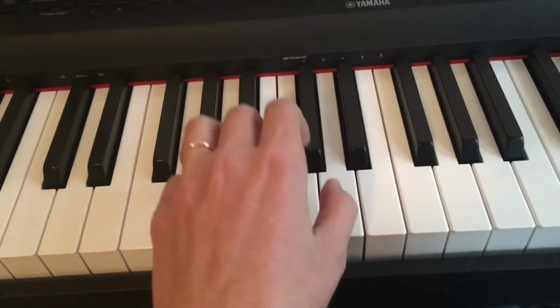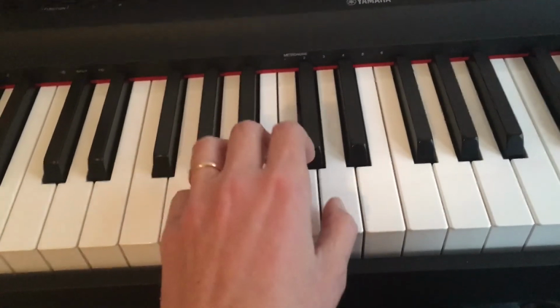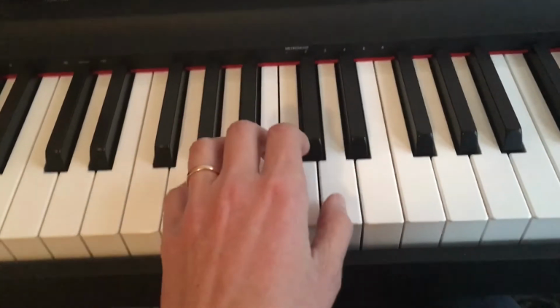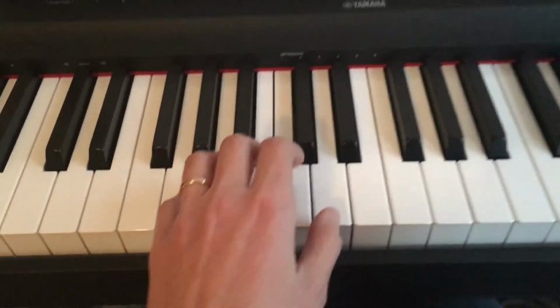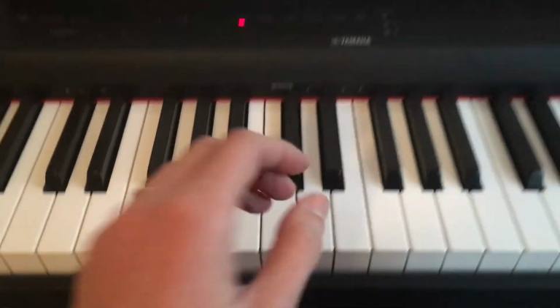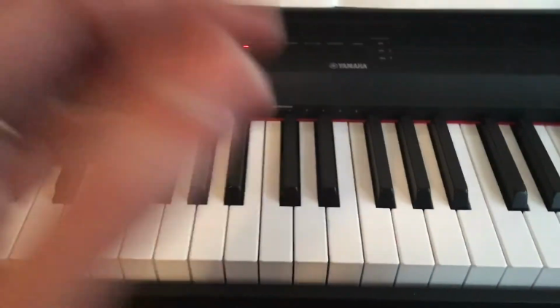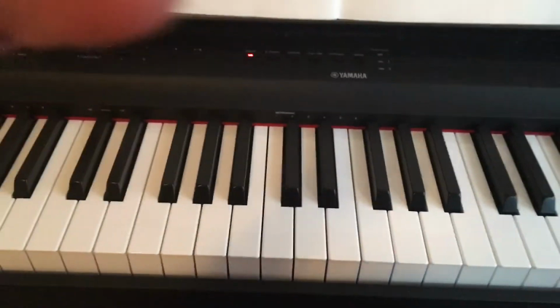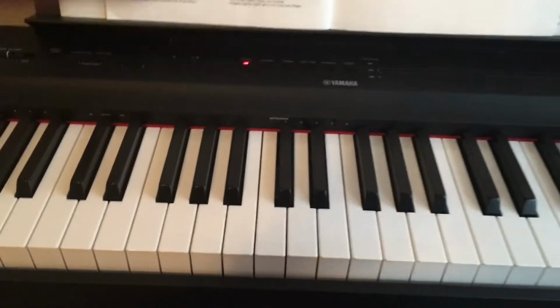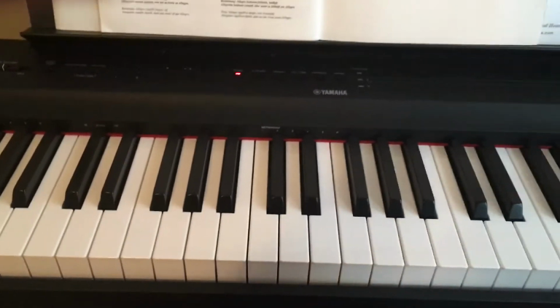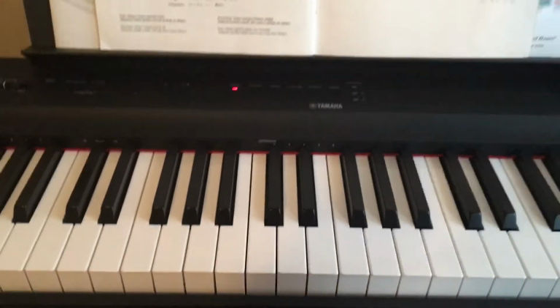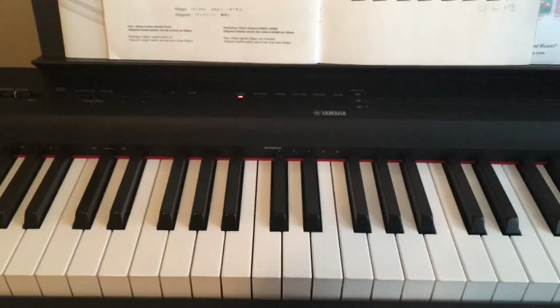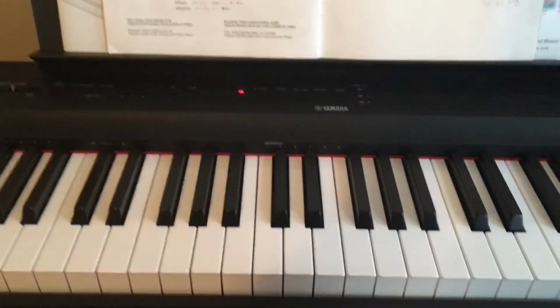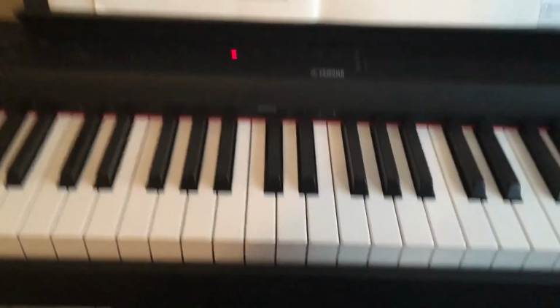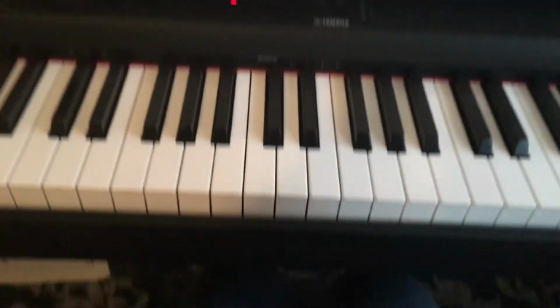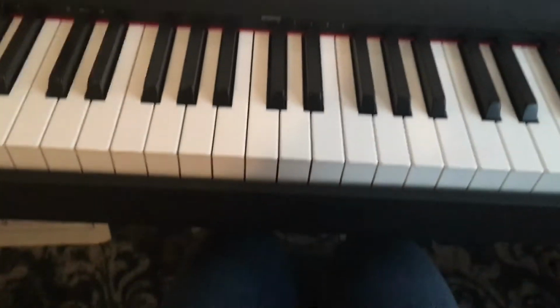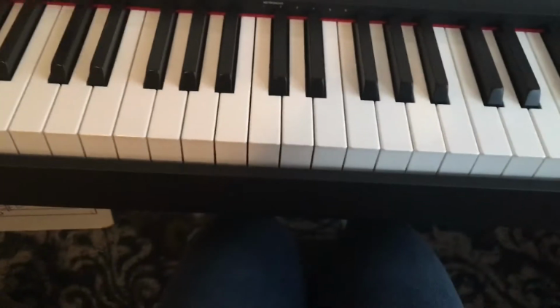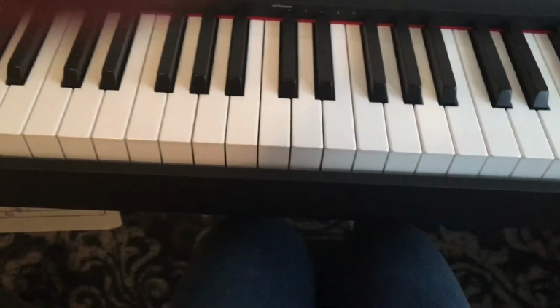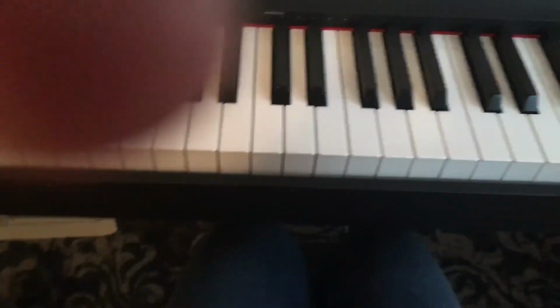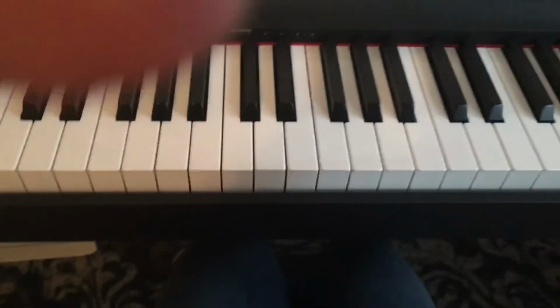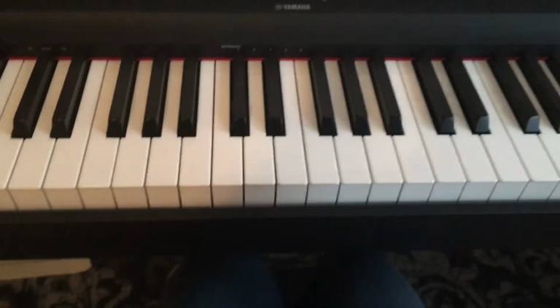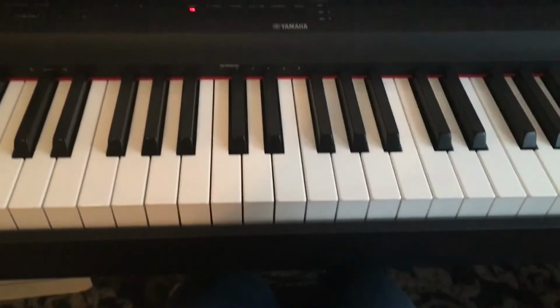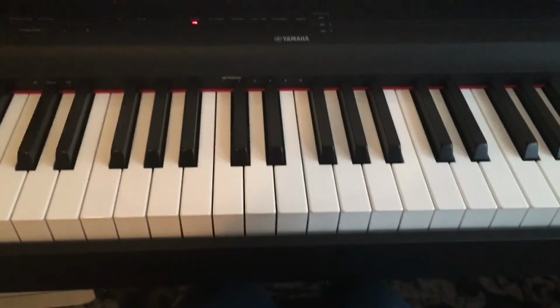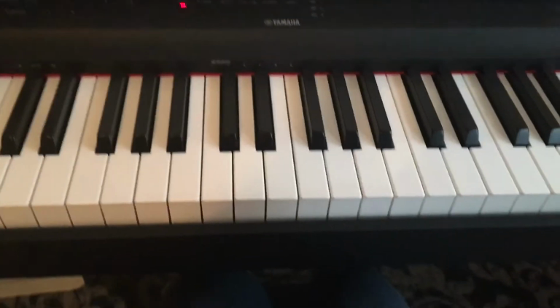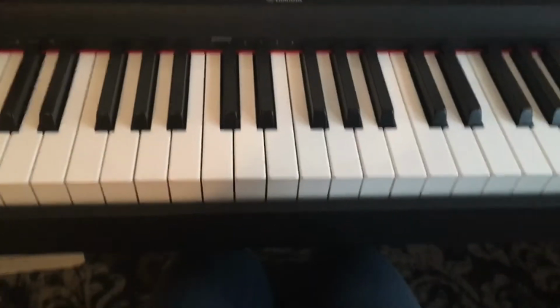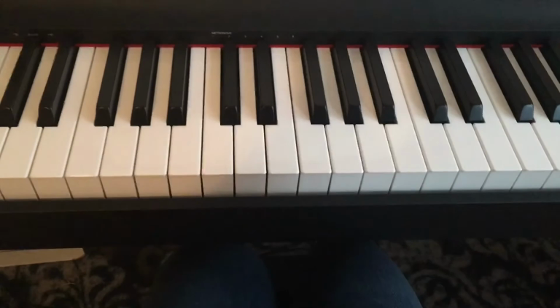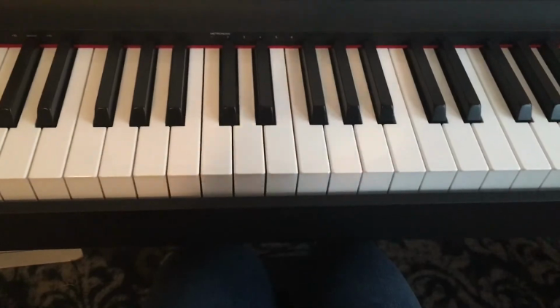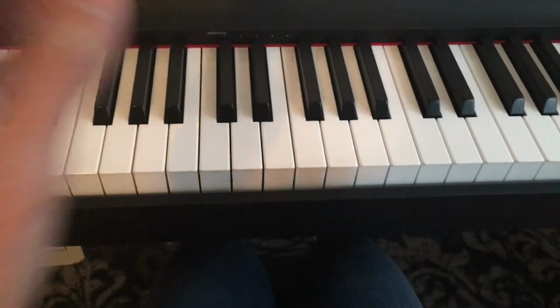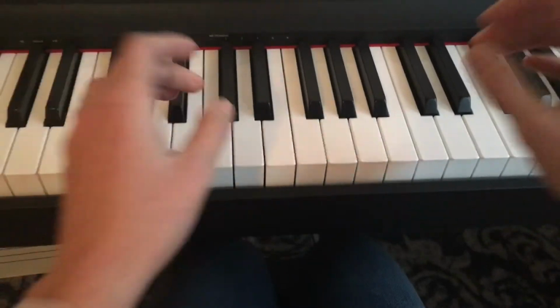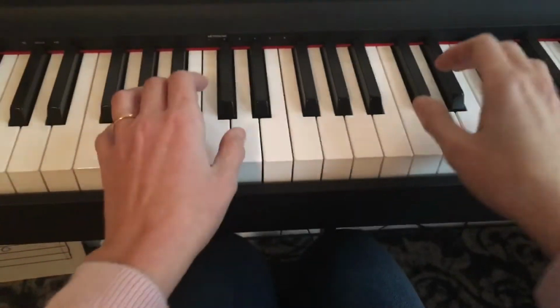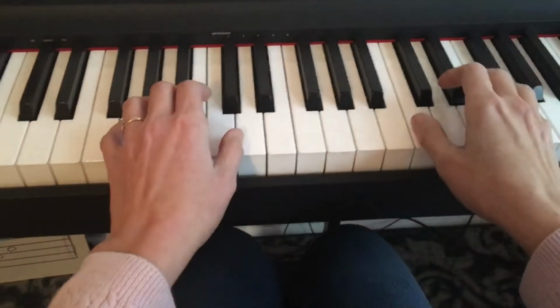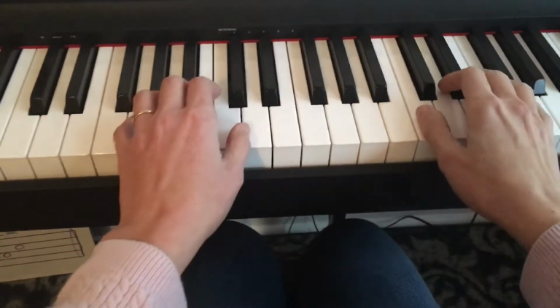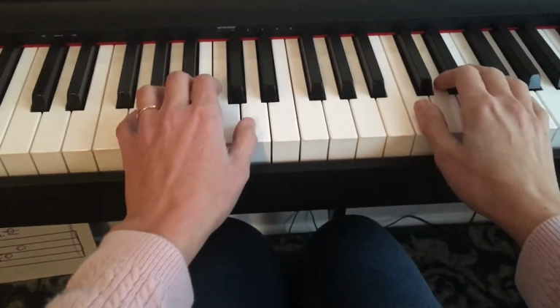I'm going to start from the very beginning and play the whole song from the beginning to the end.